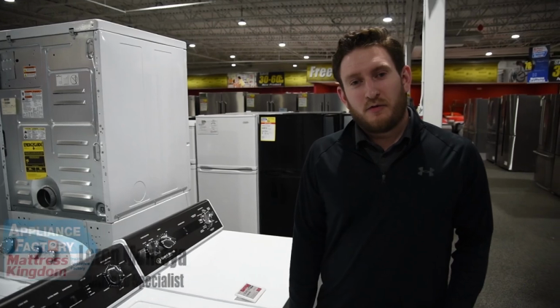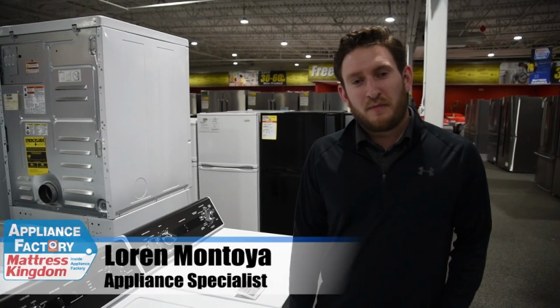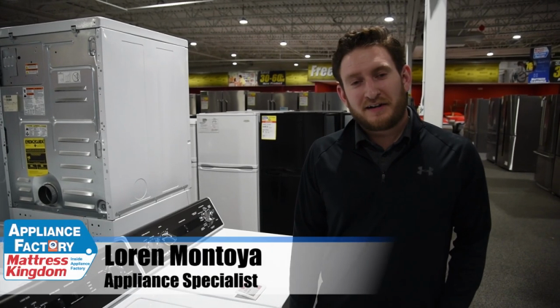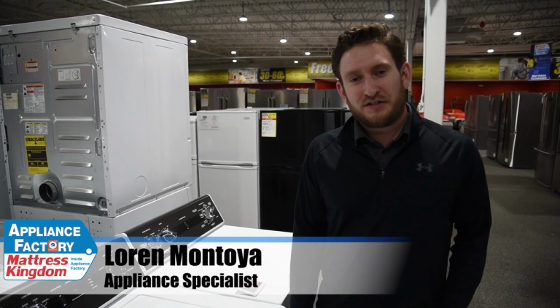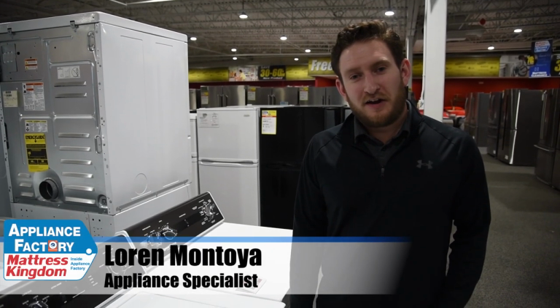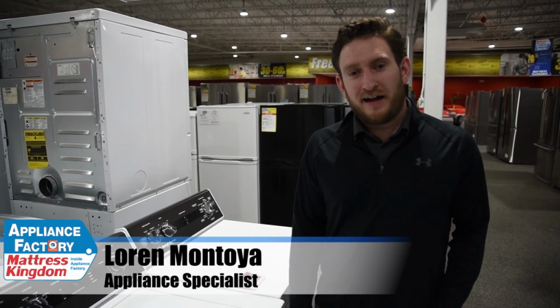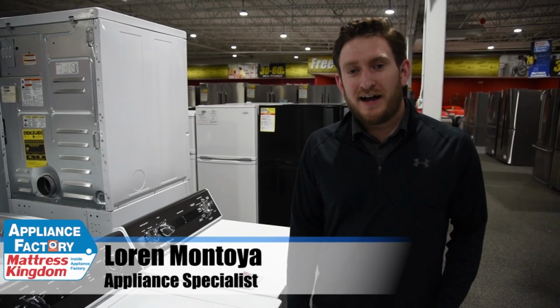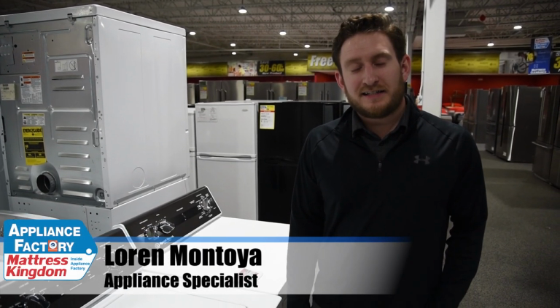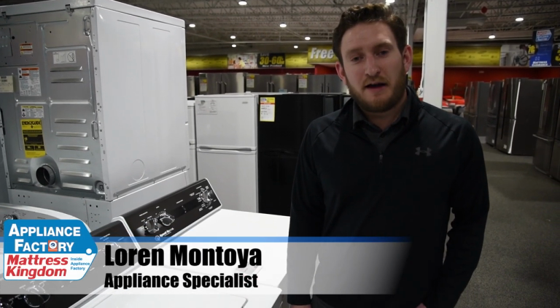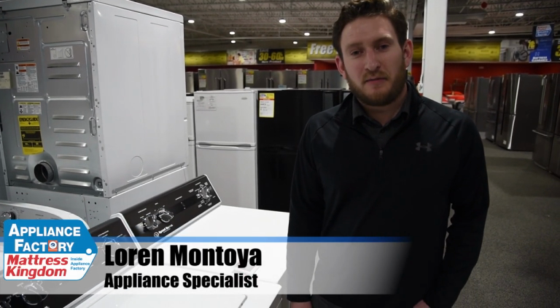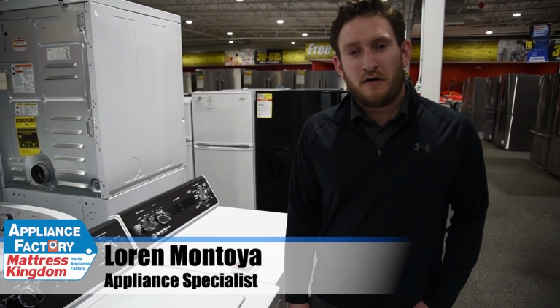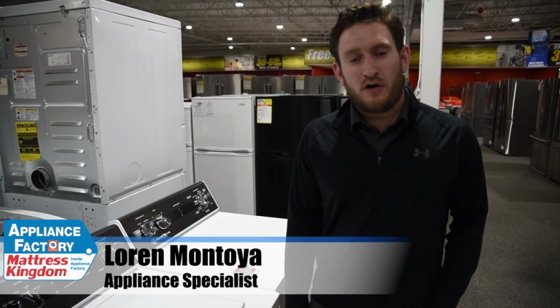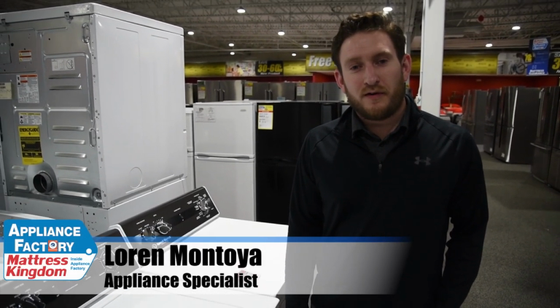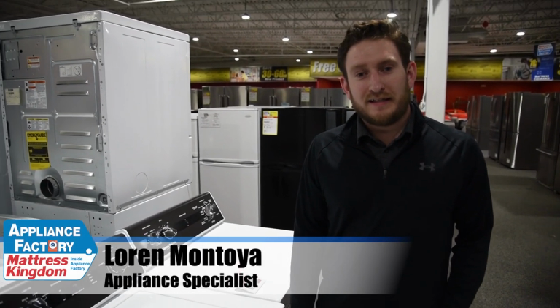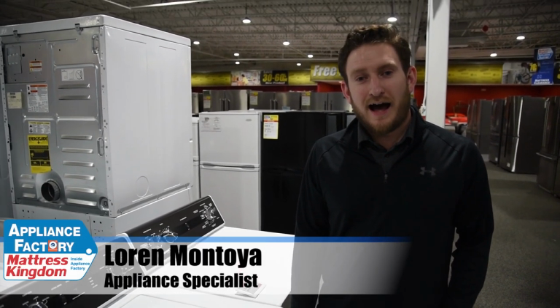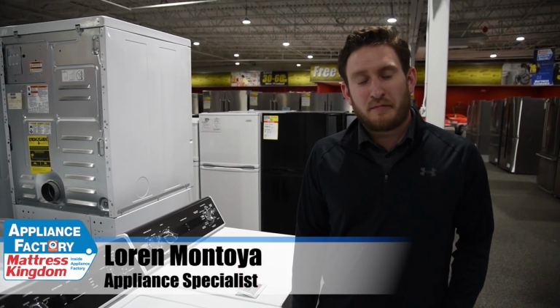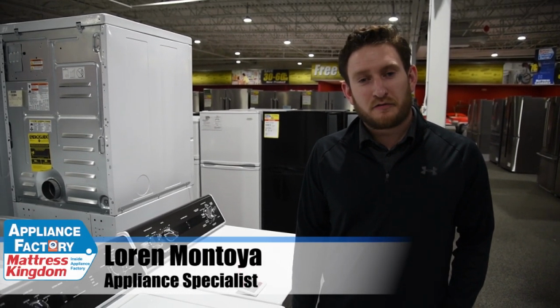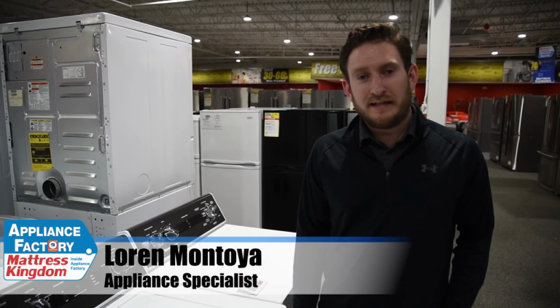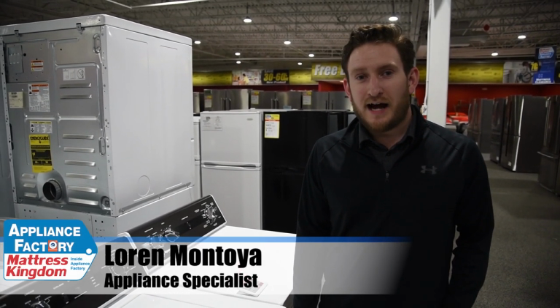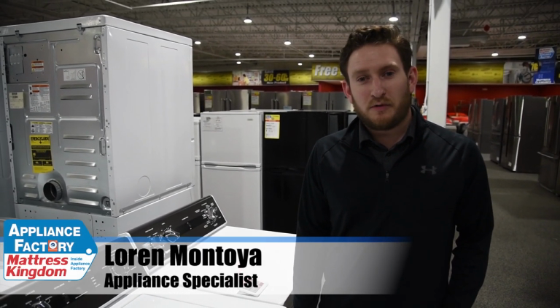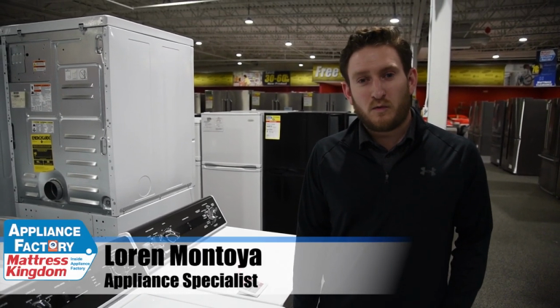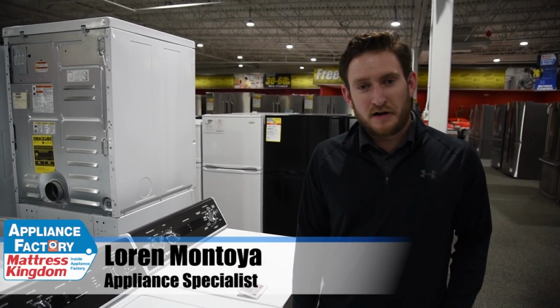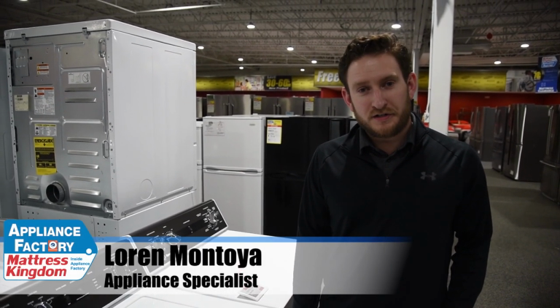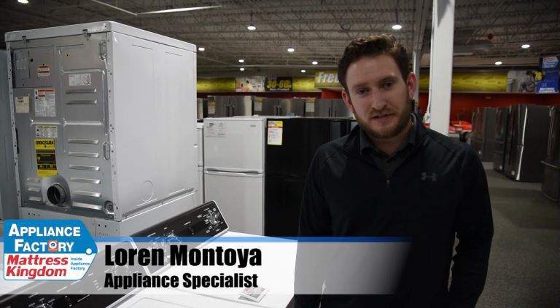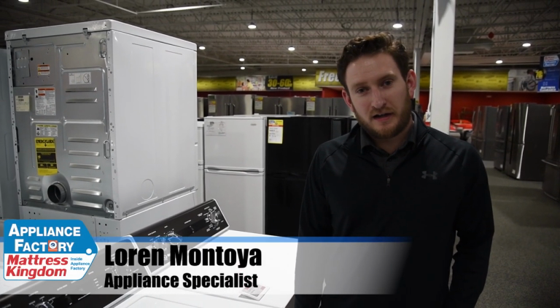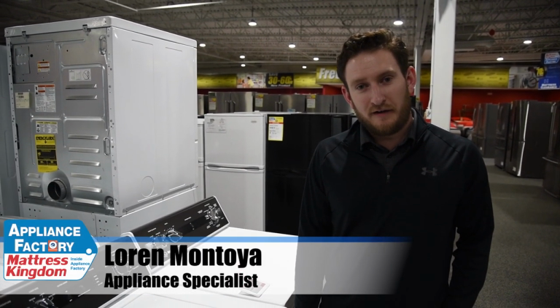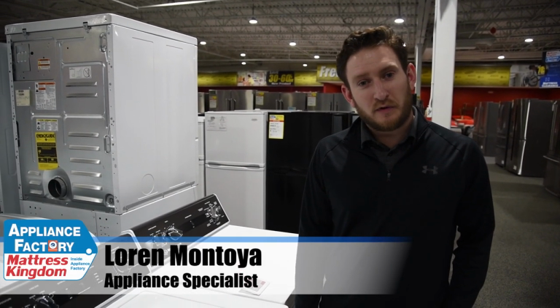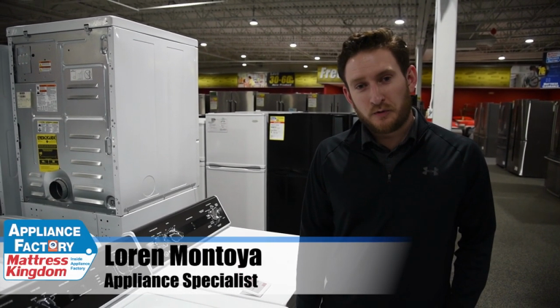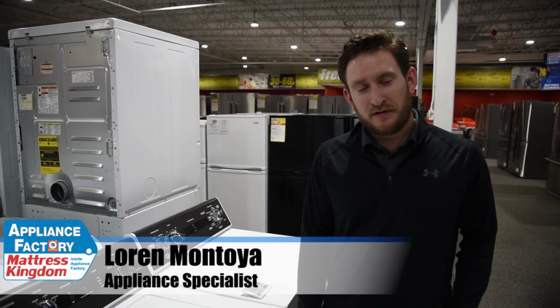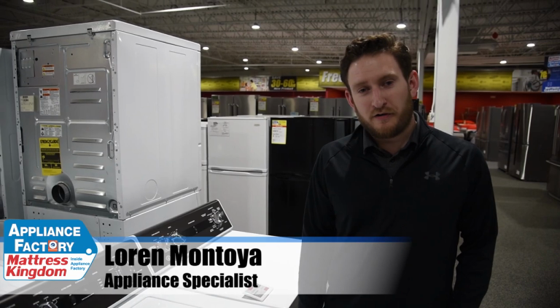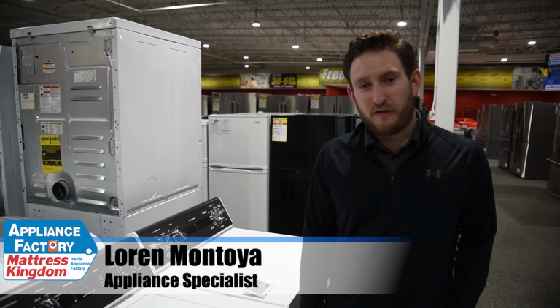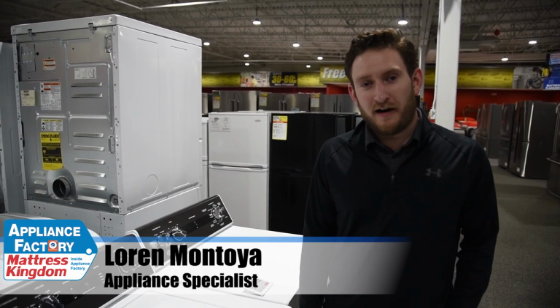Welcome back to the channel guys. Today we're going to be going over the top three top load washers of 2020 so far.